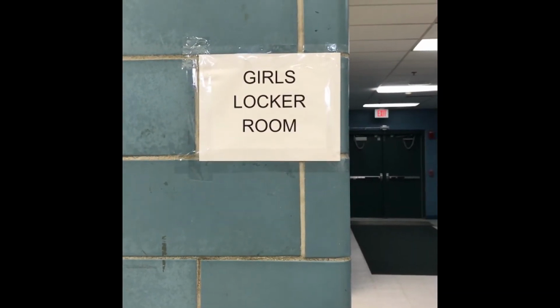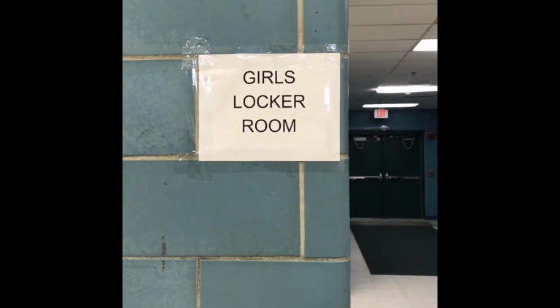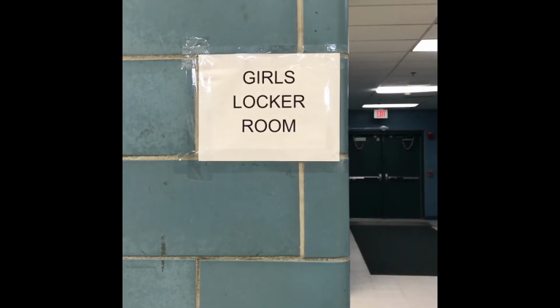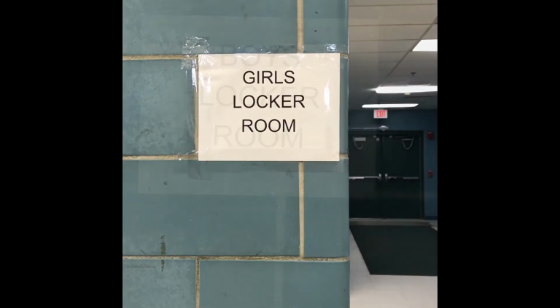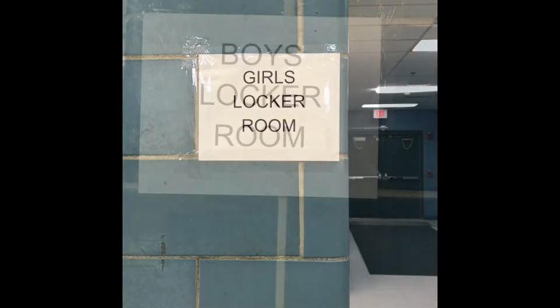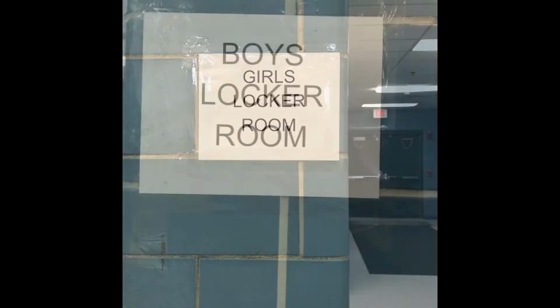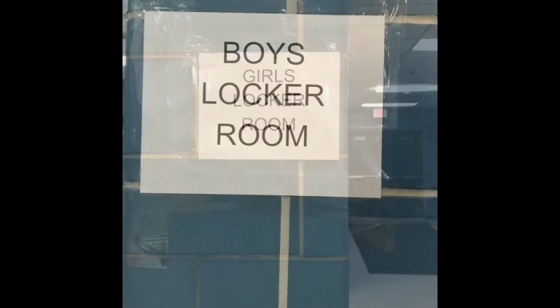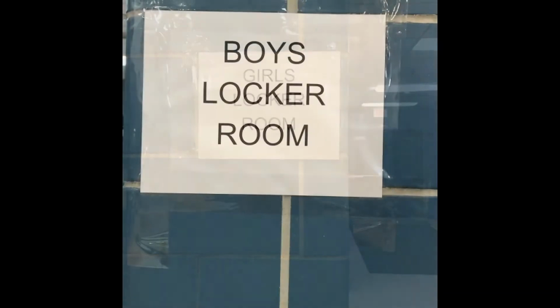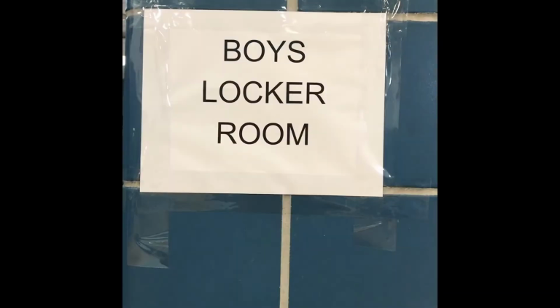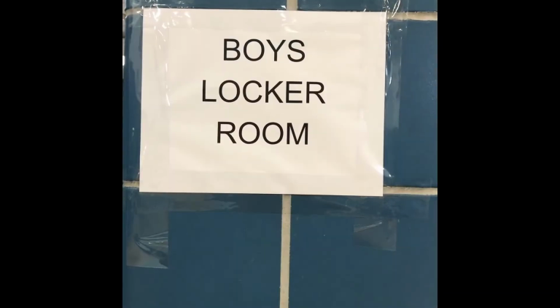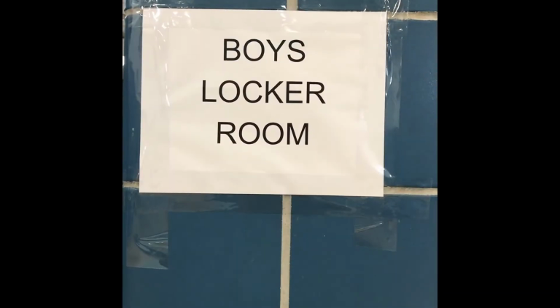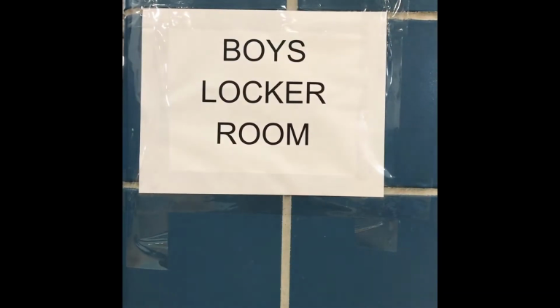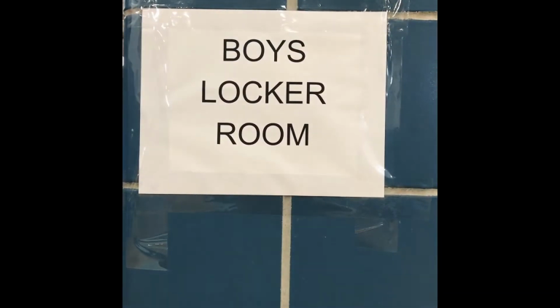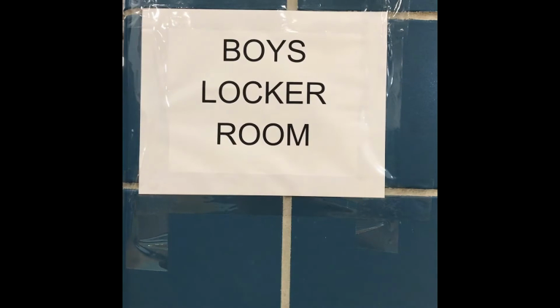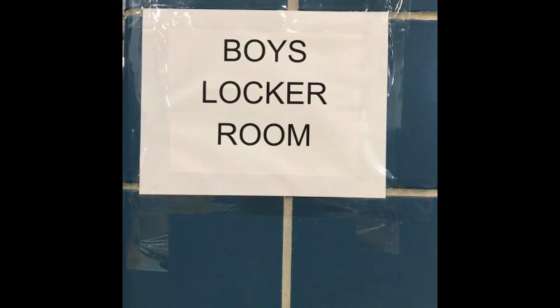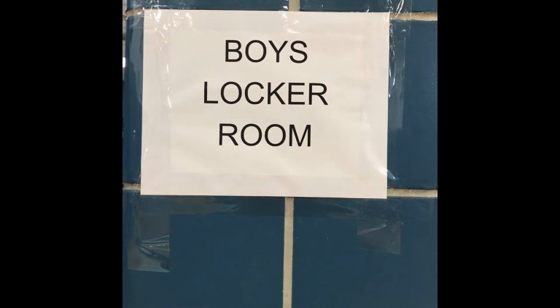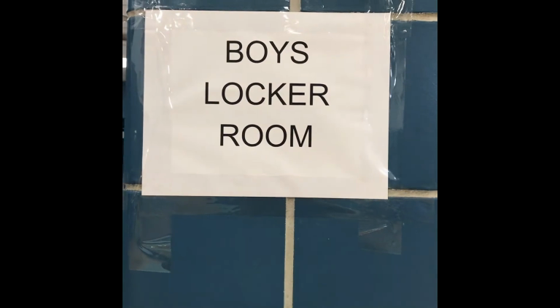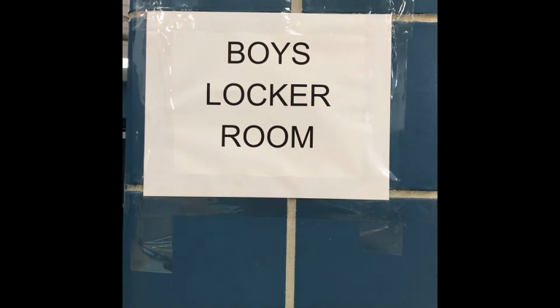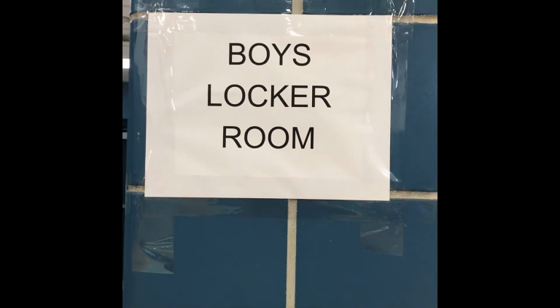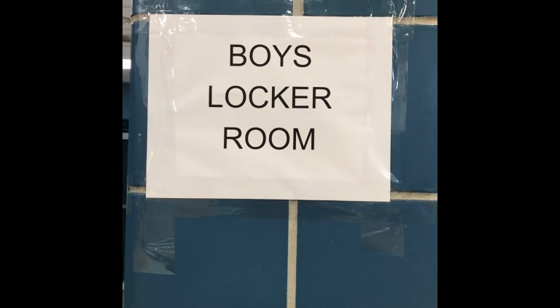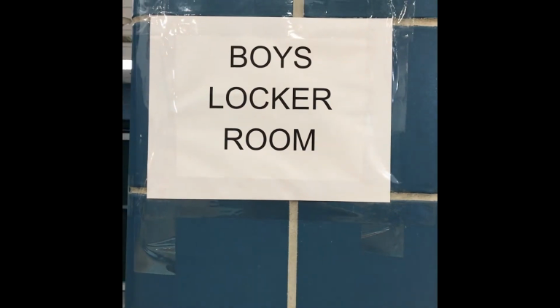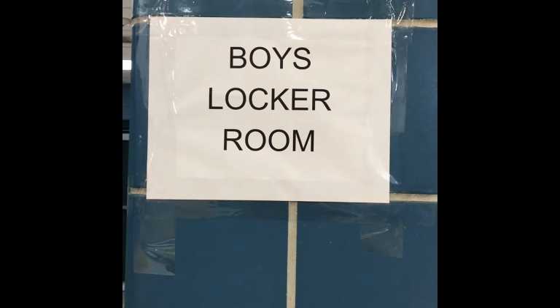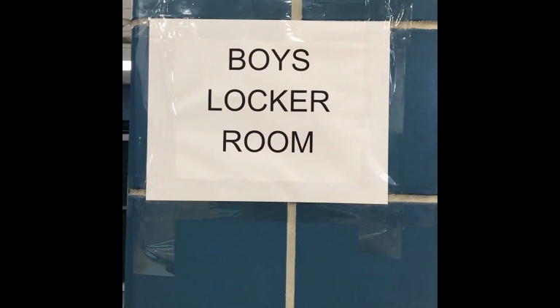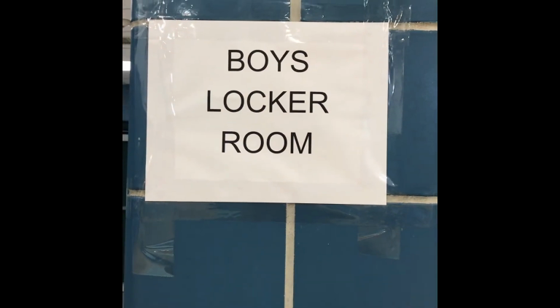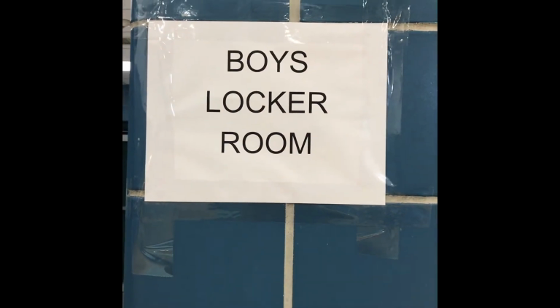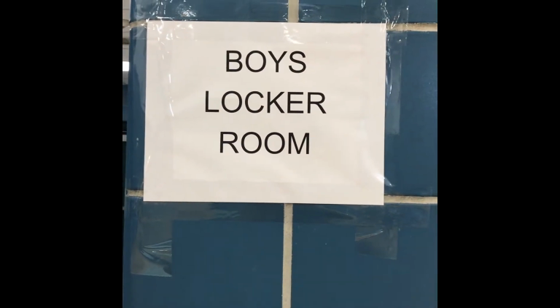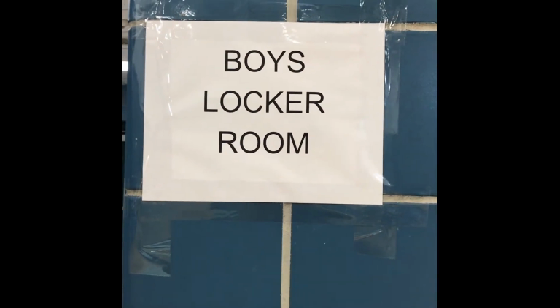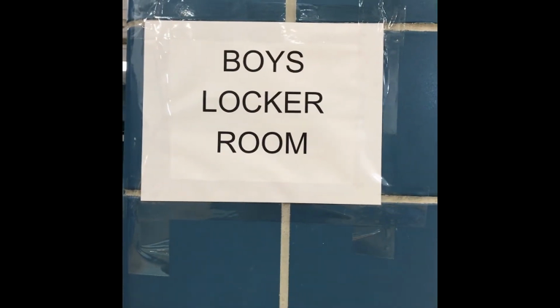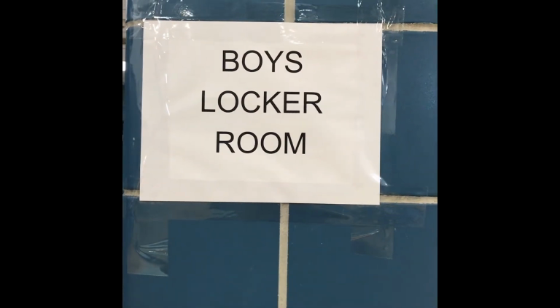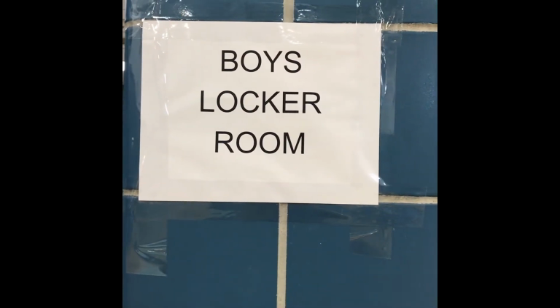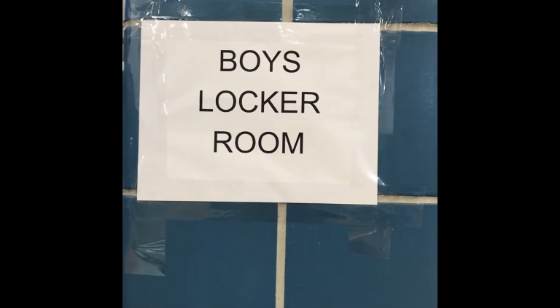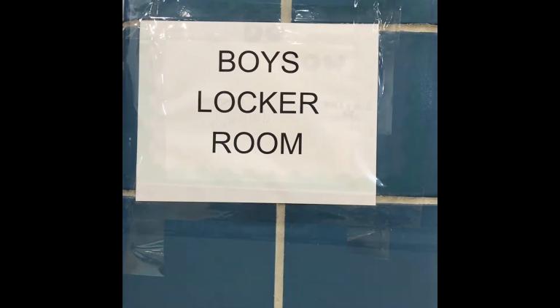To start off, you go to the locker room and get changed. Make sure that you go to your locker room, obviously.